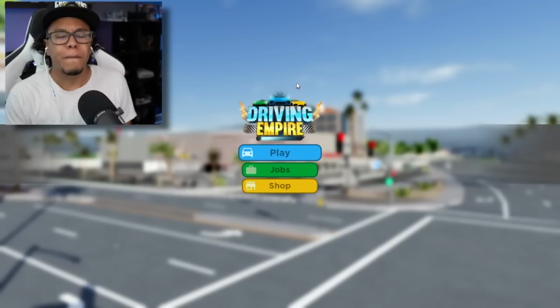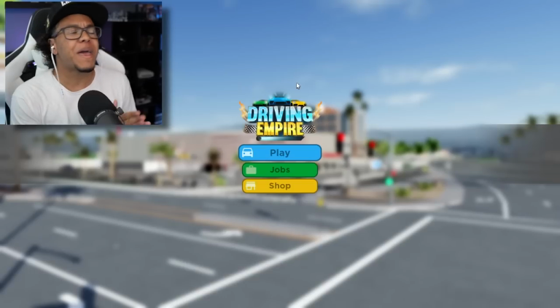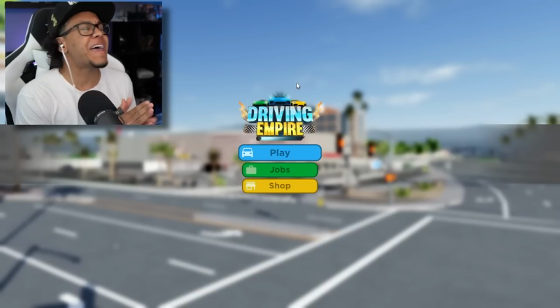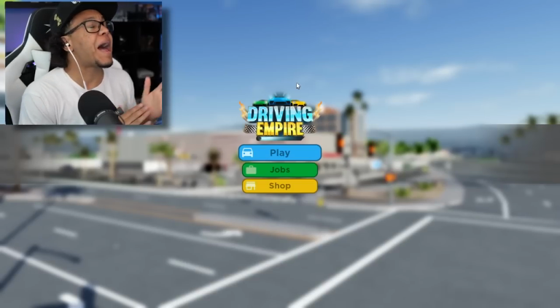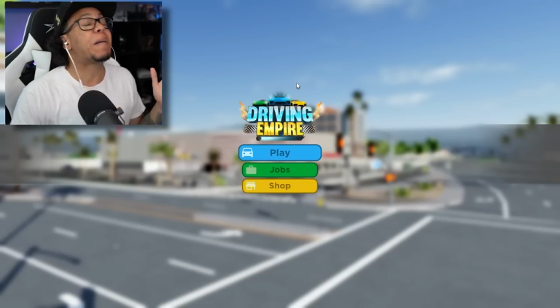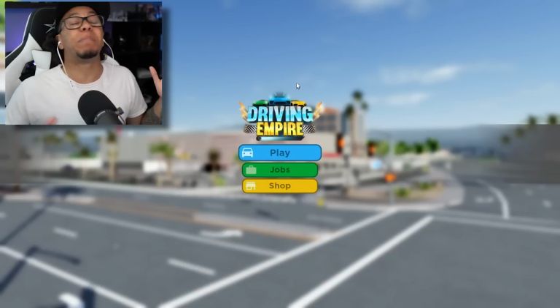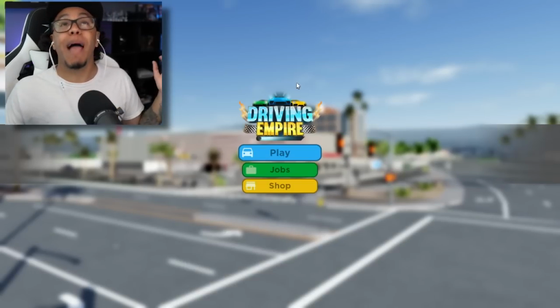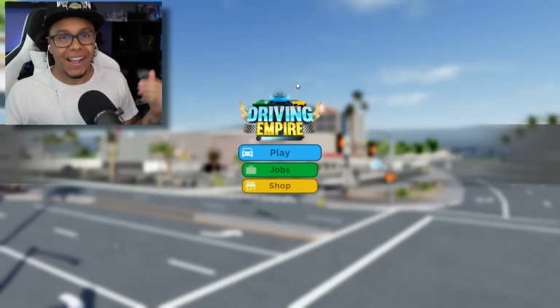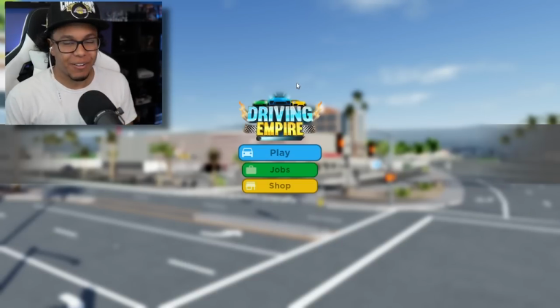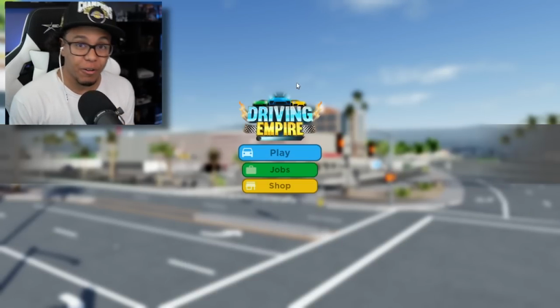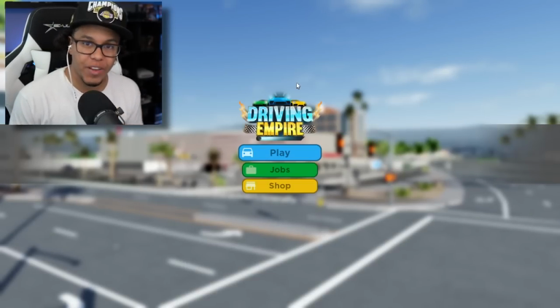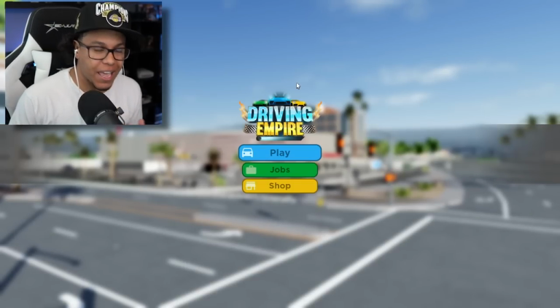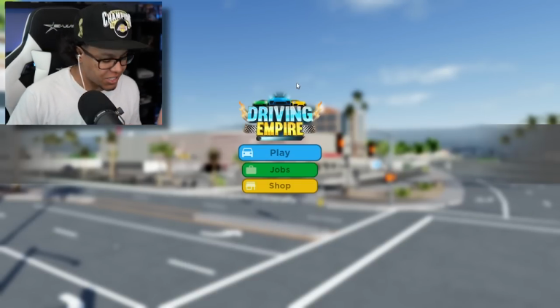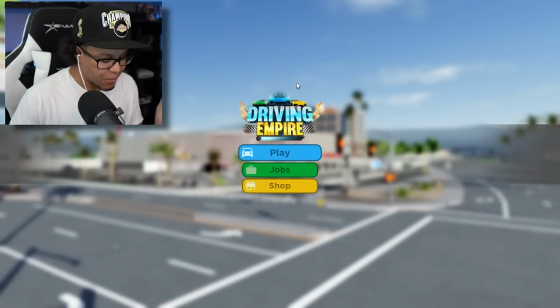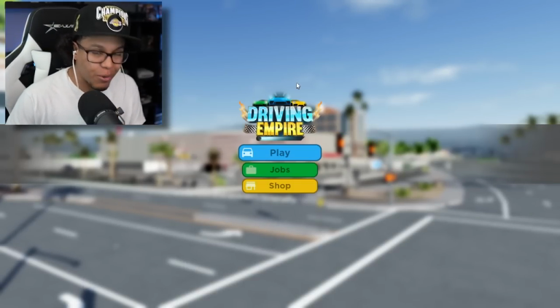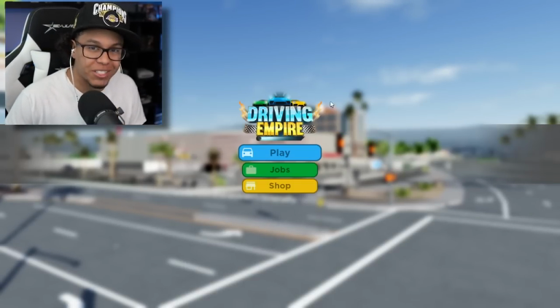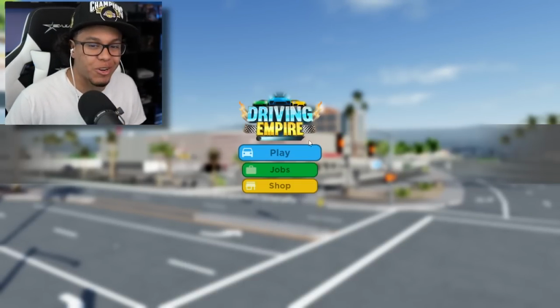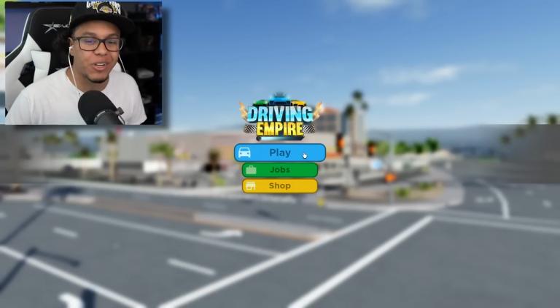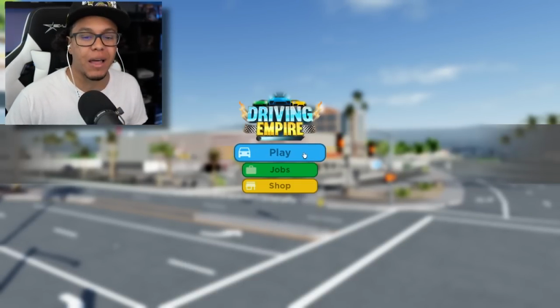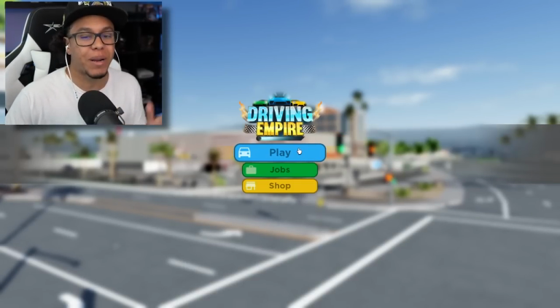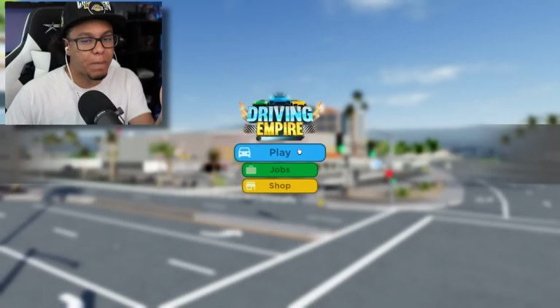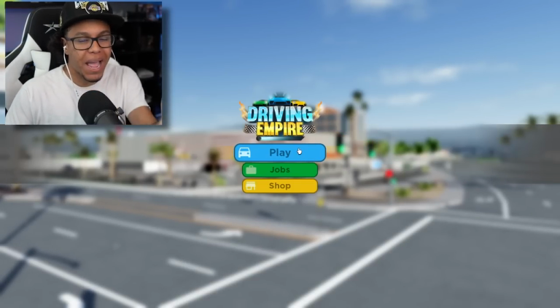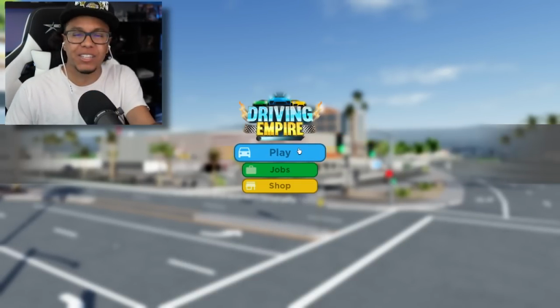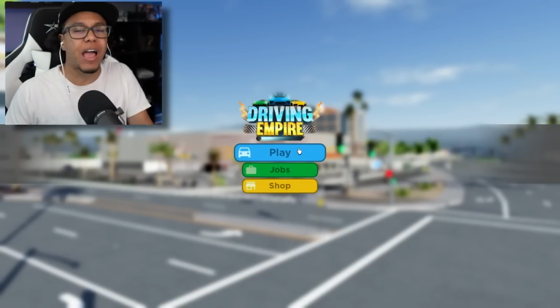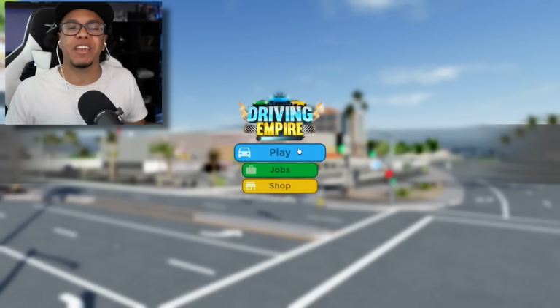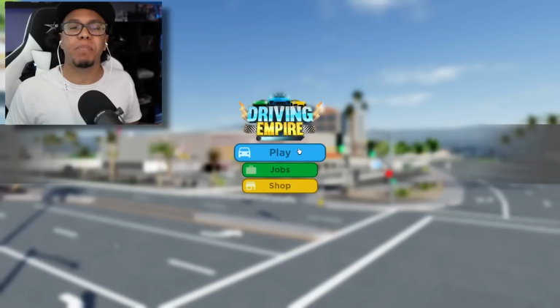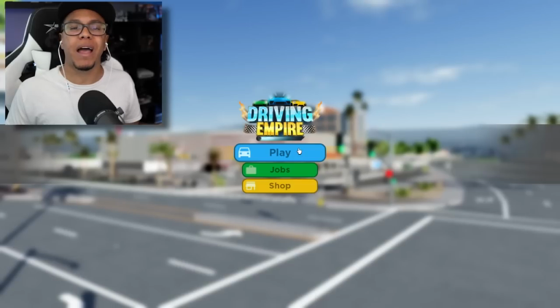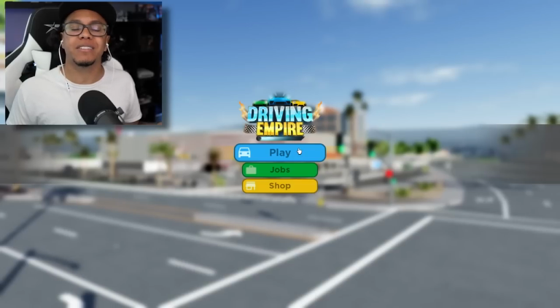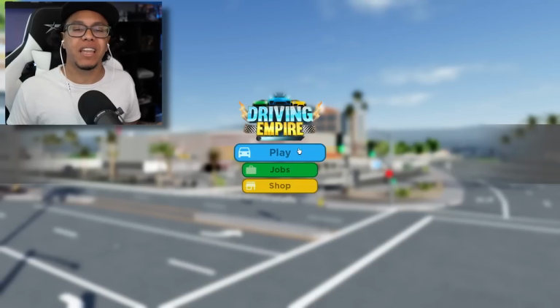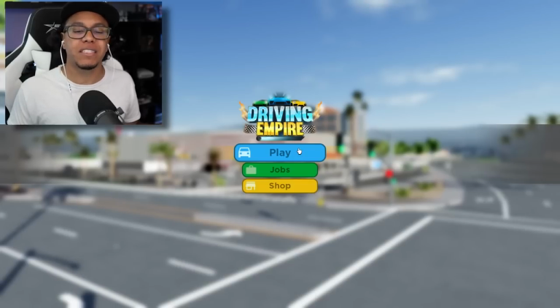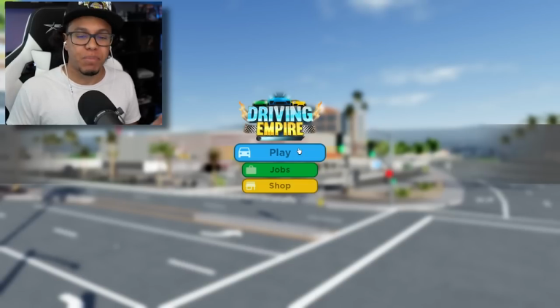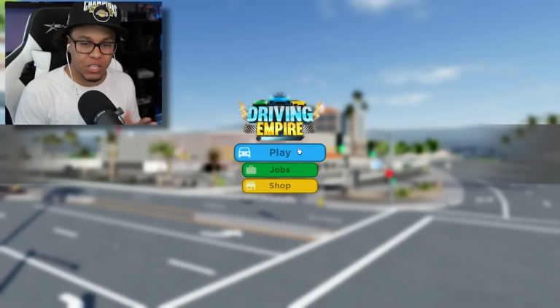I'm back from vacation. Your boy went to DreamCon, but I'm back and driving Empire in today's episode.